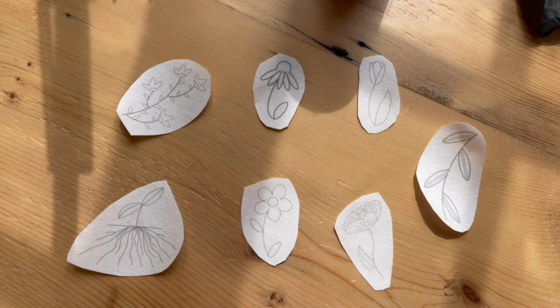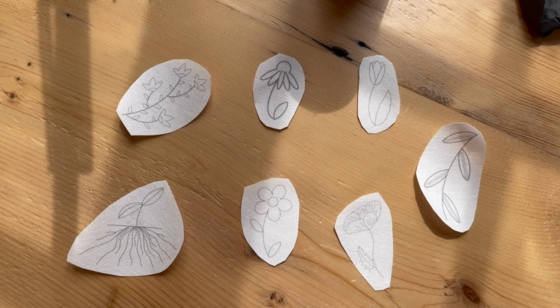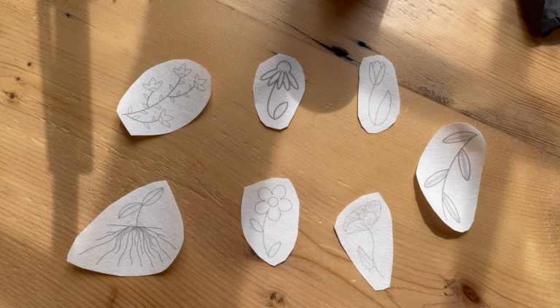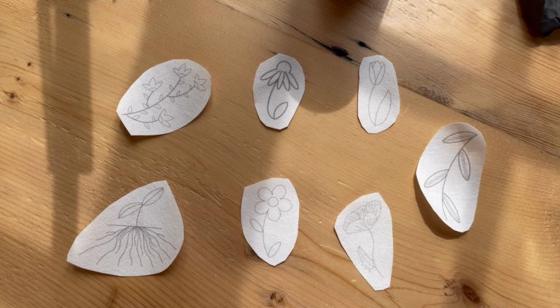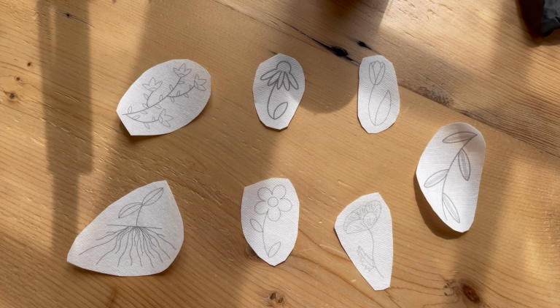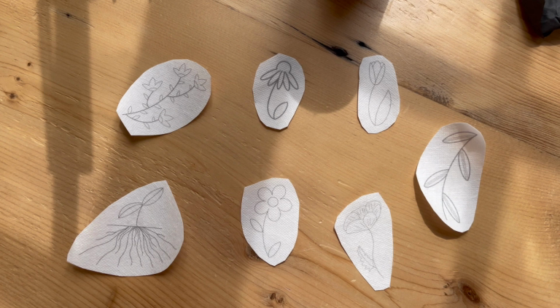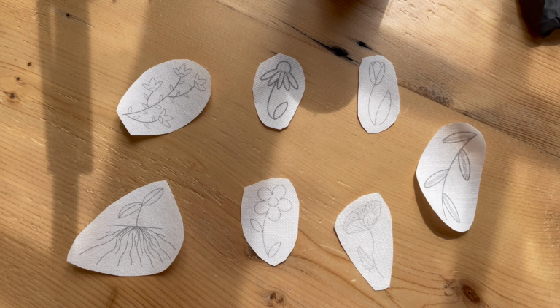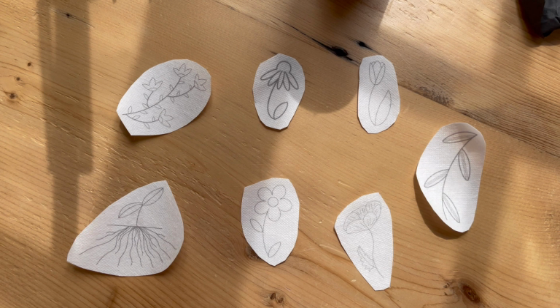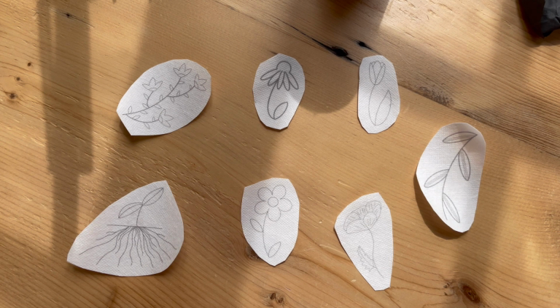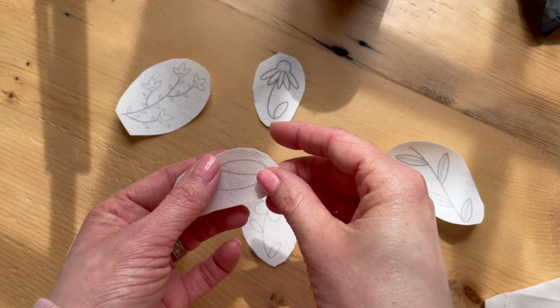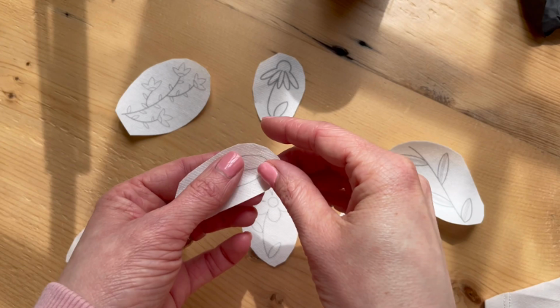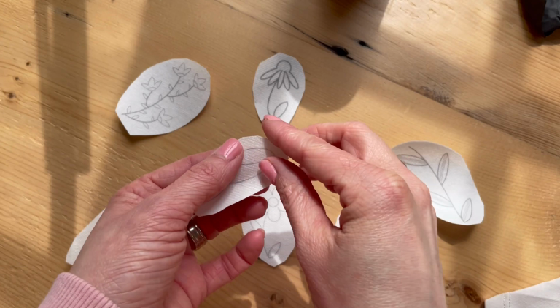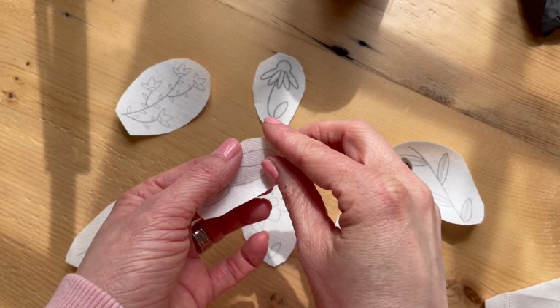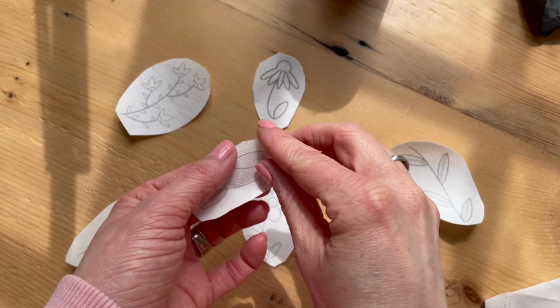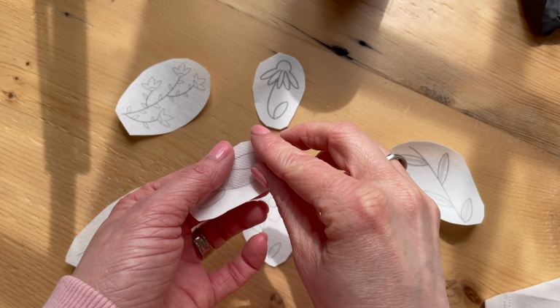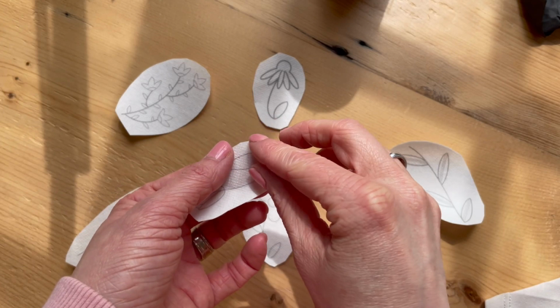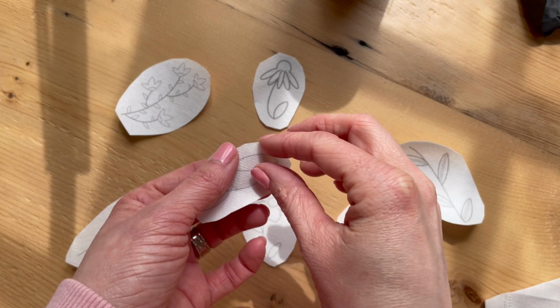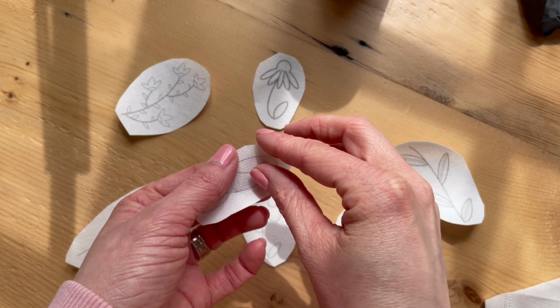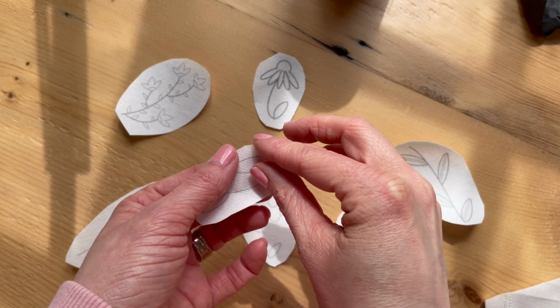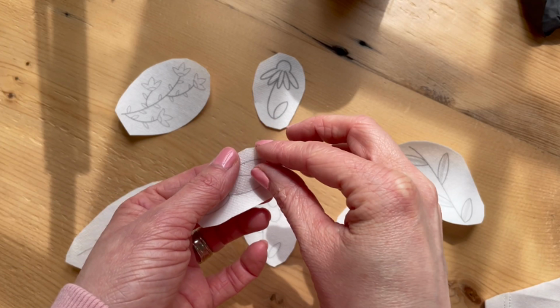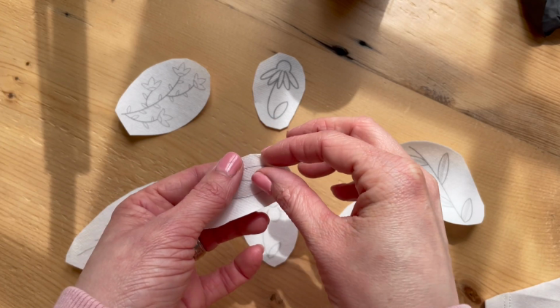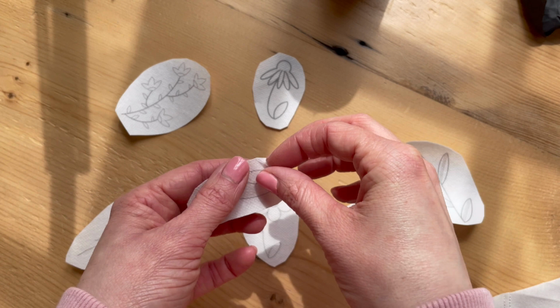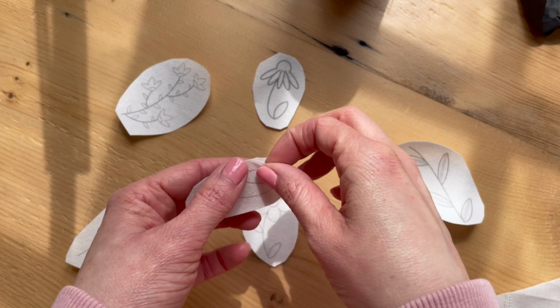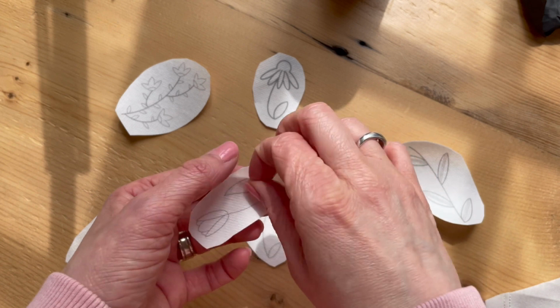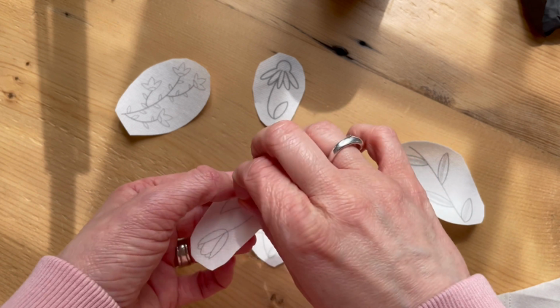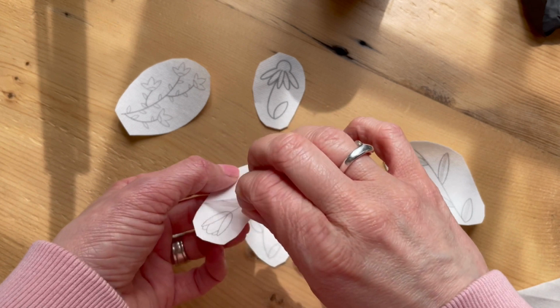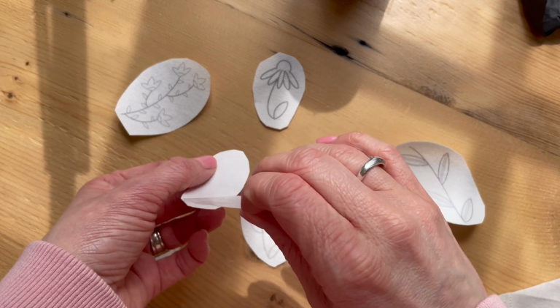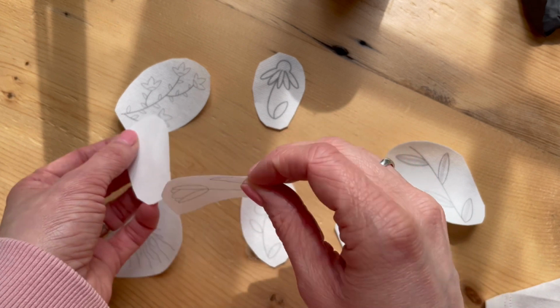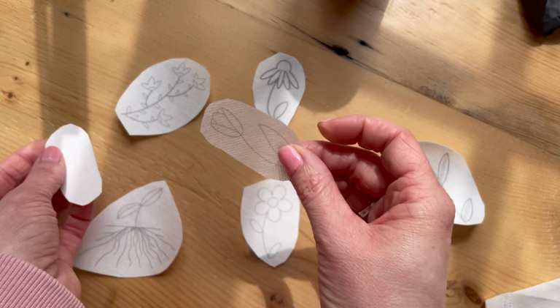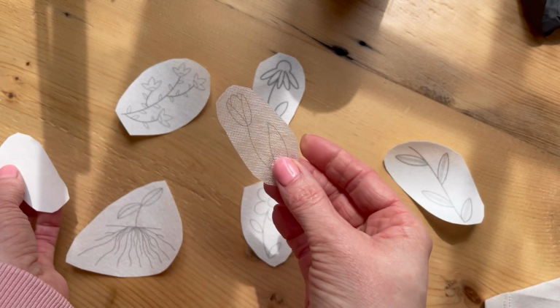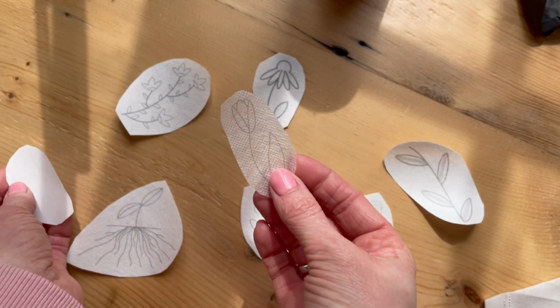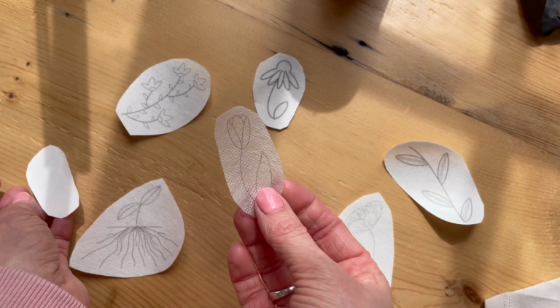These patches are a water-soluble adhesive stabilizer. You peel them right off from the backing and then you can stick them to whatever you want to stitch on.